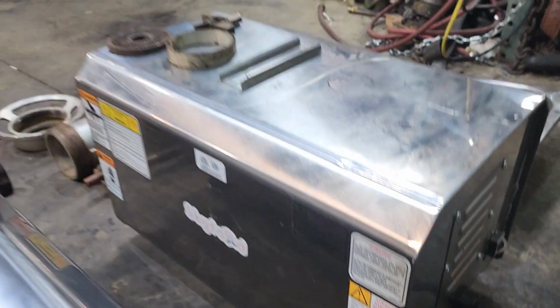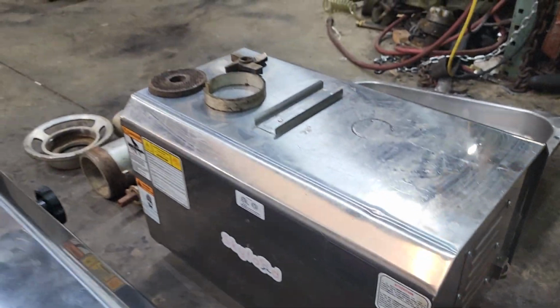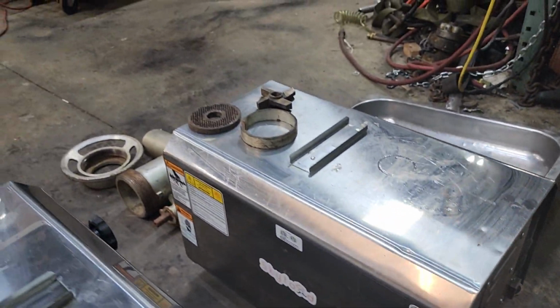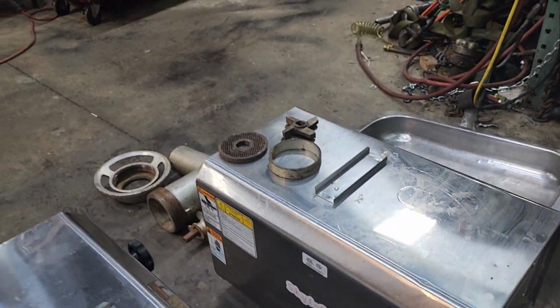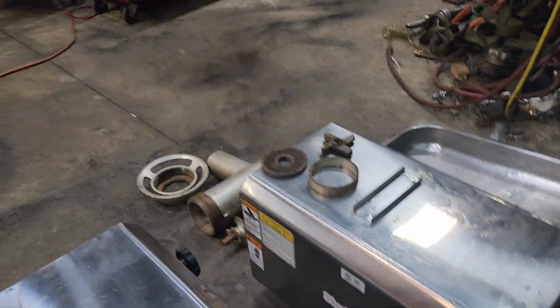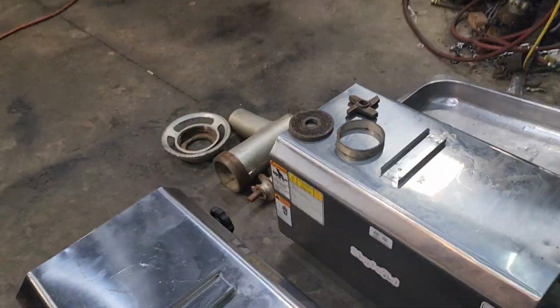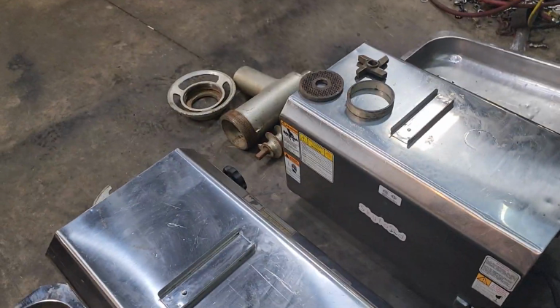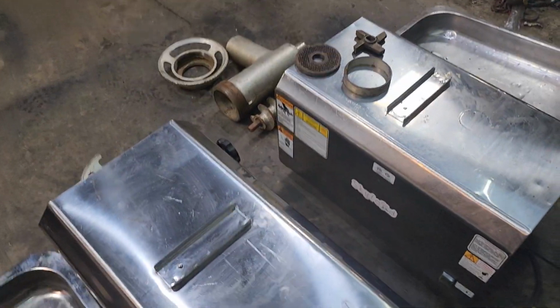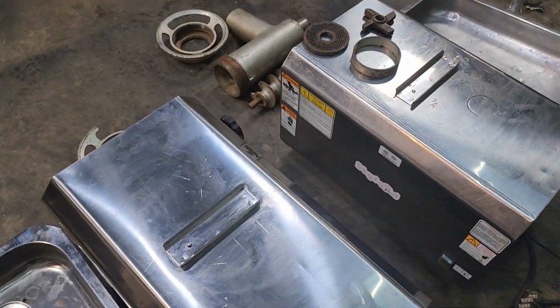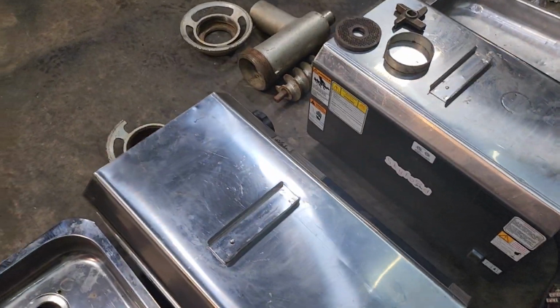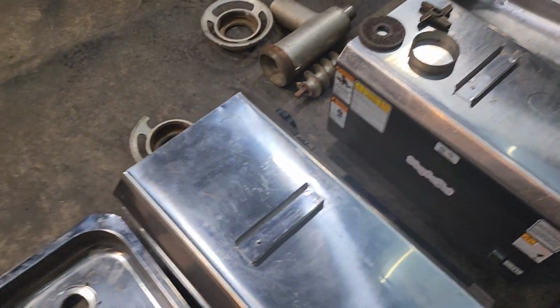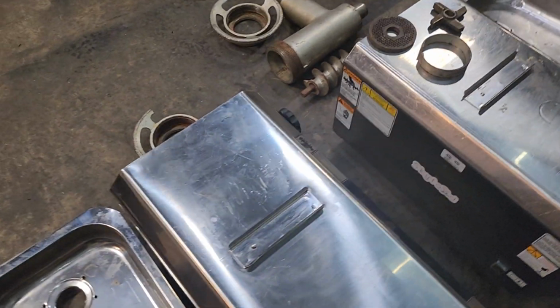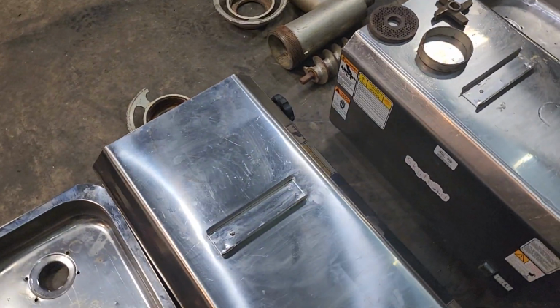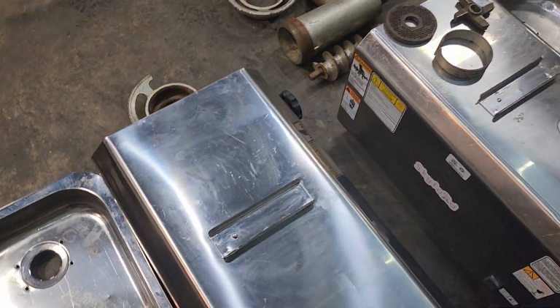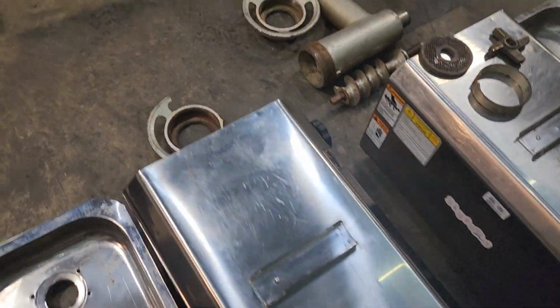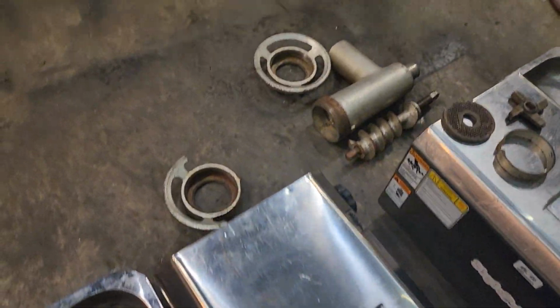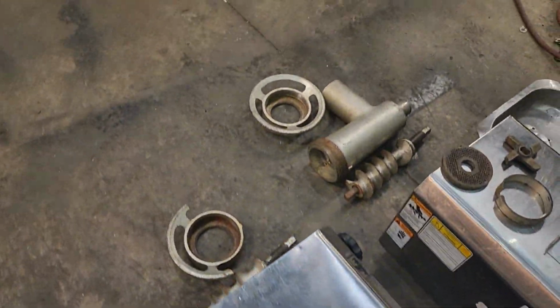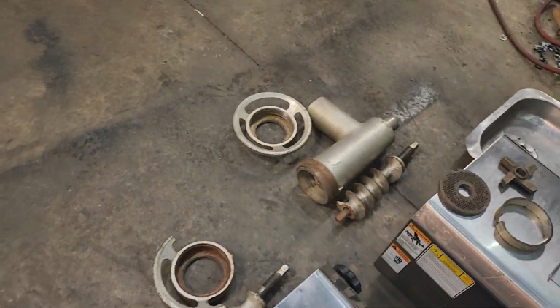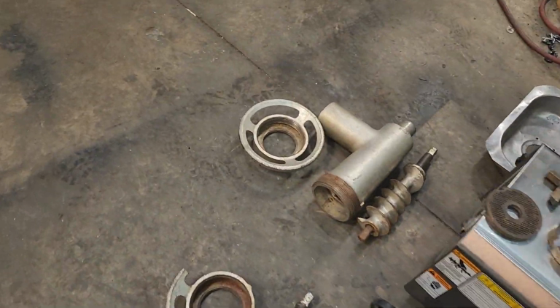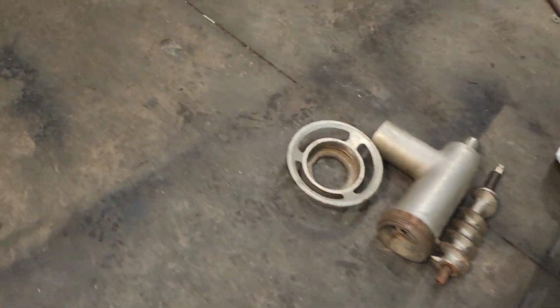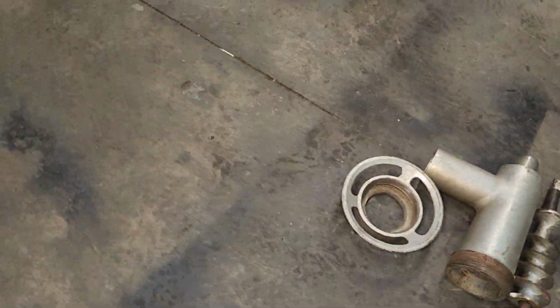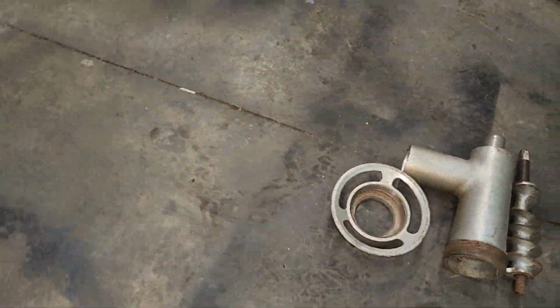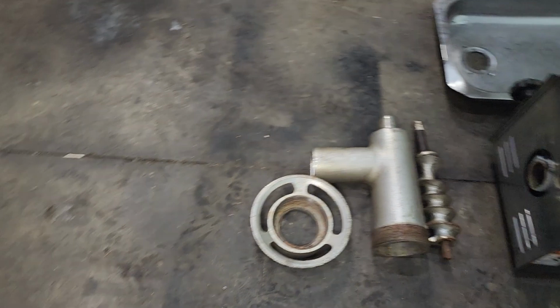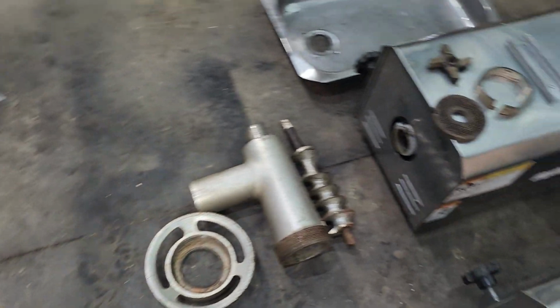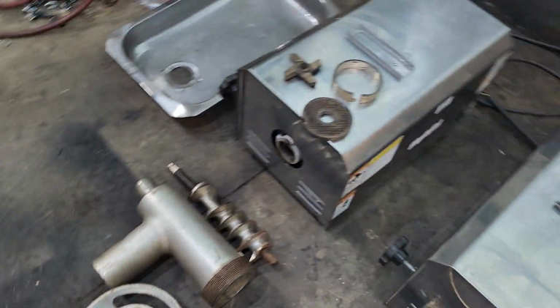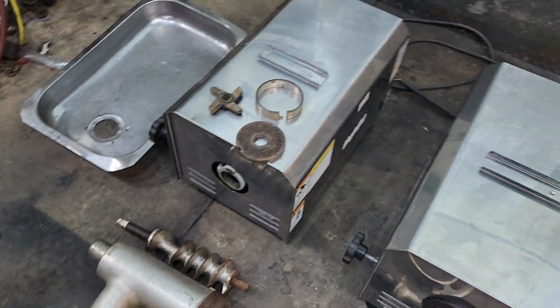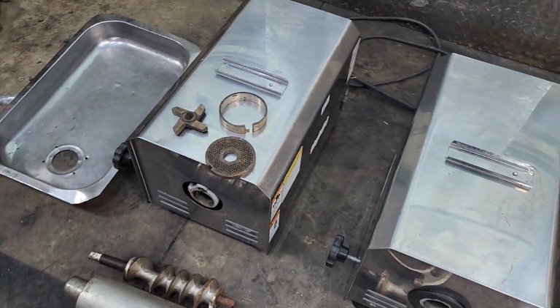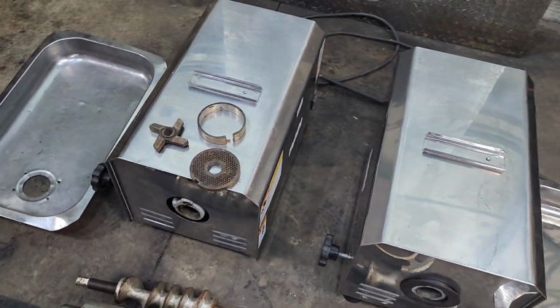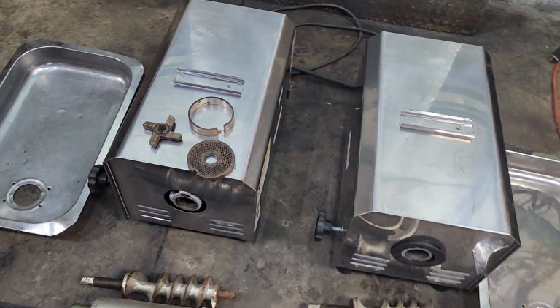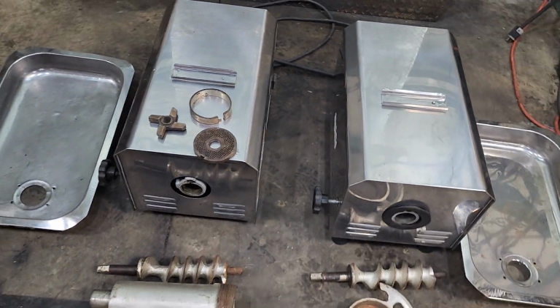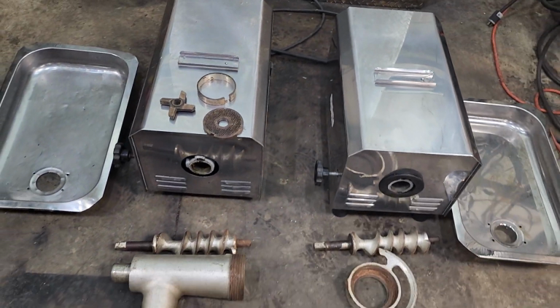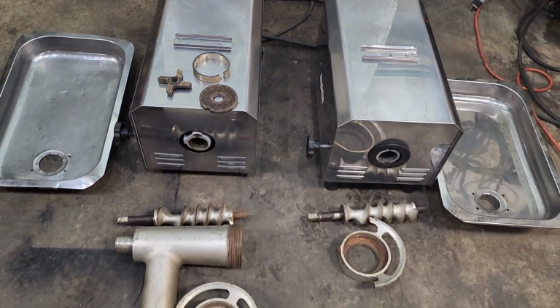Three horsepower meat grinders. We're selling these for parts or repair as a pair, so you get everything you see here.